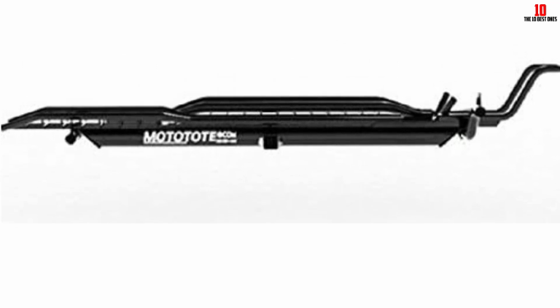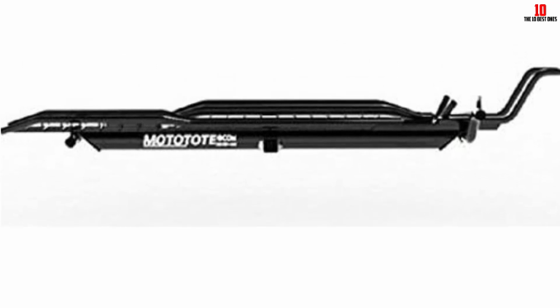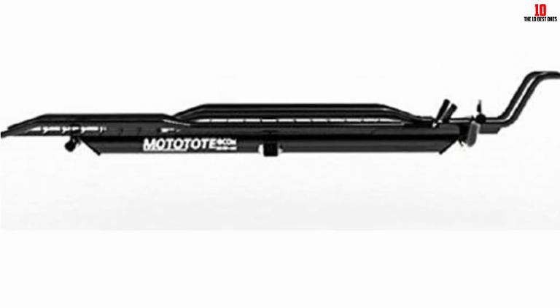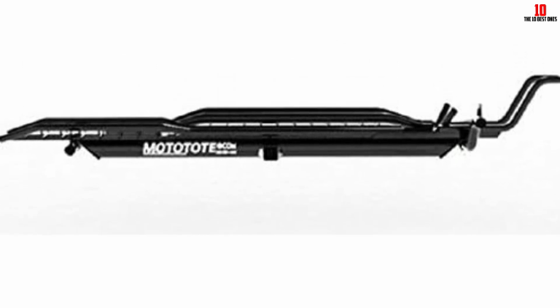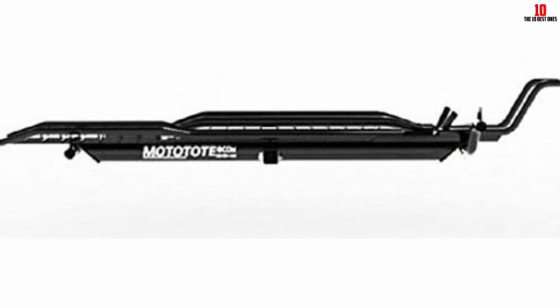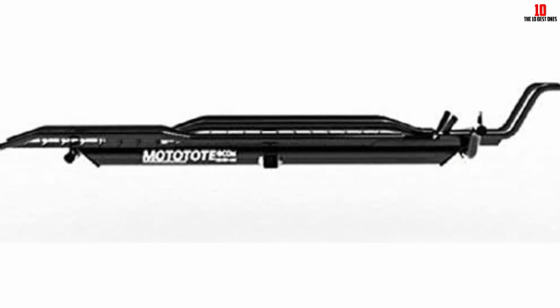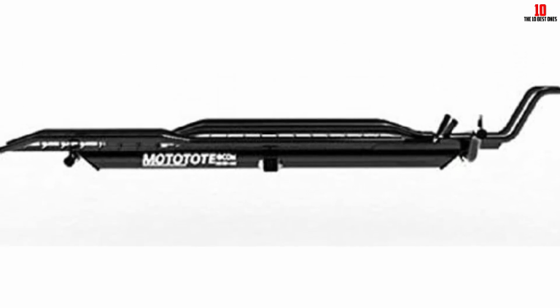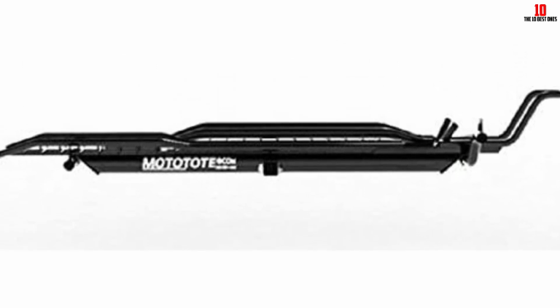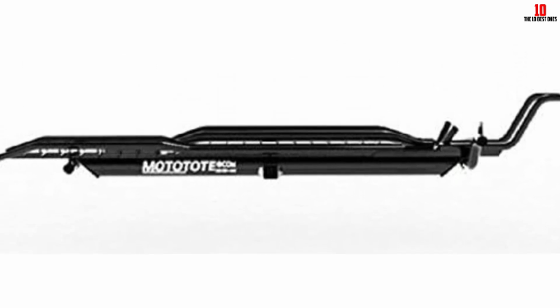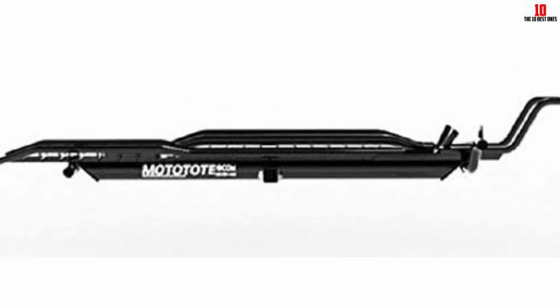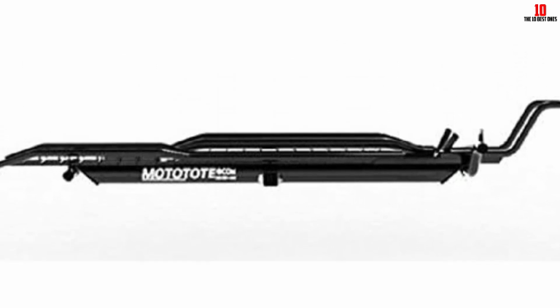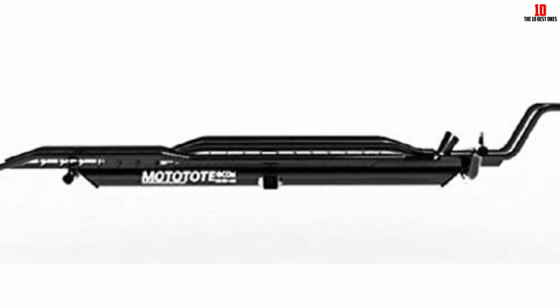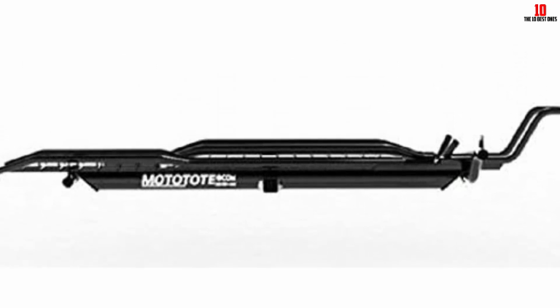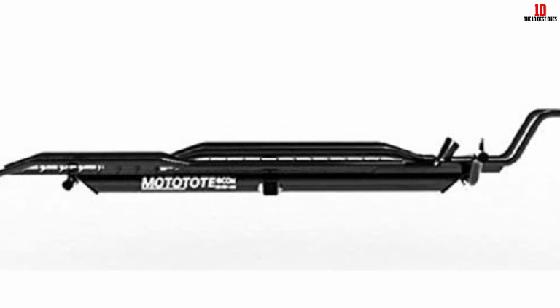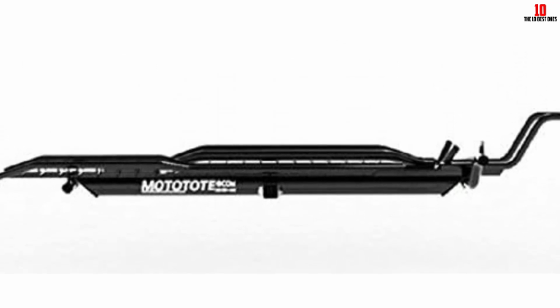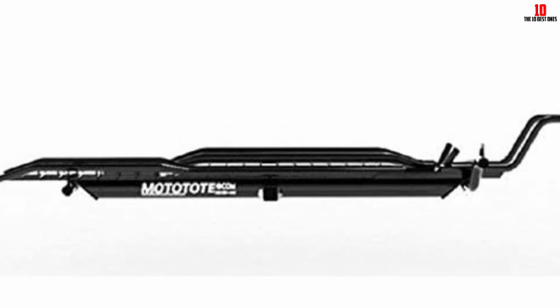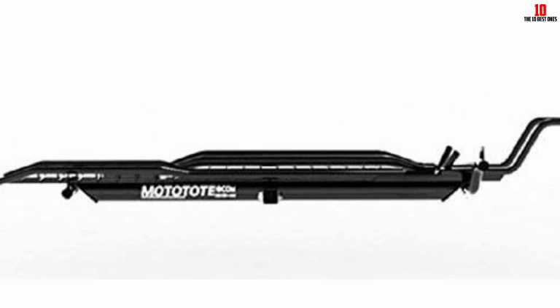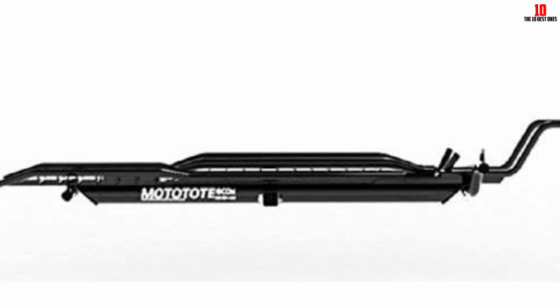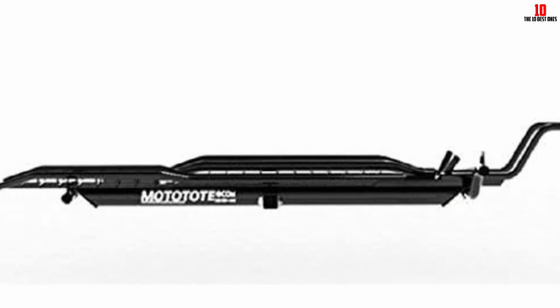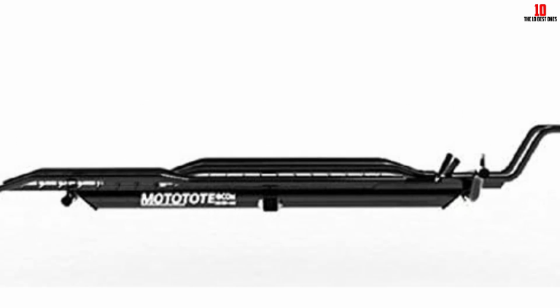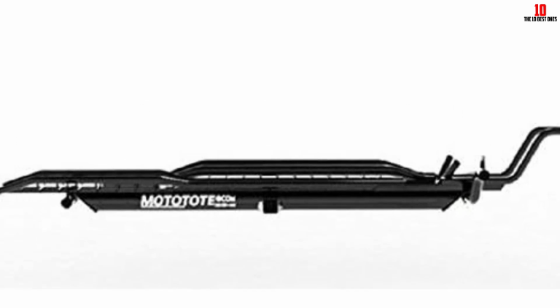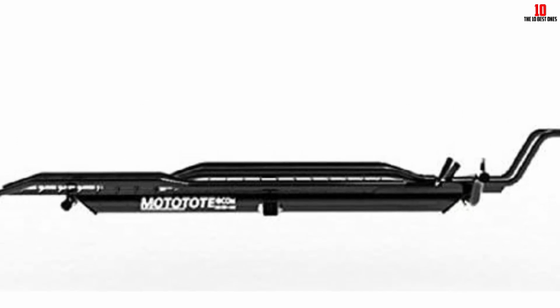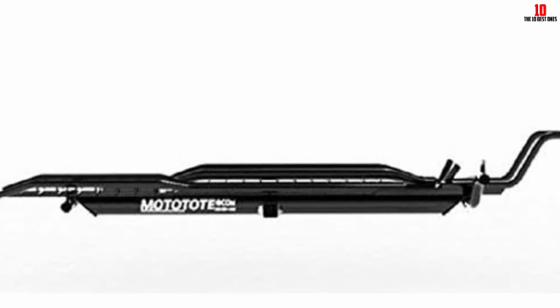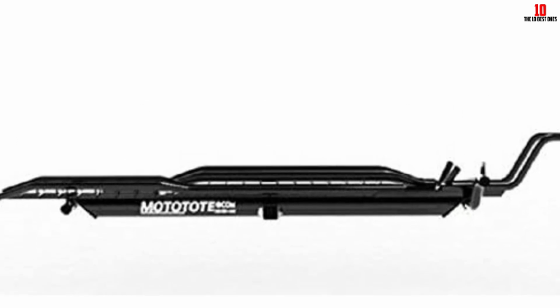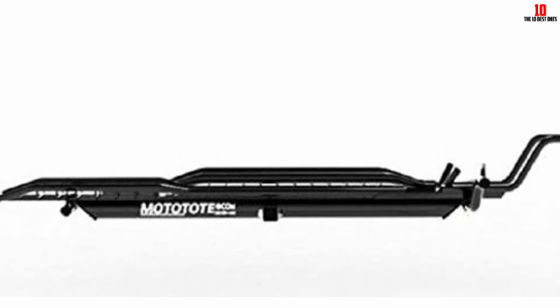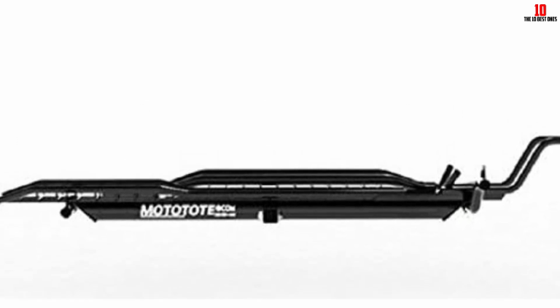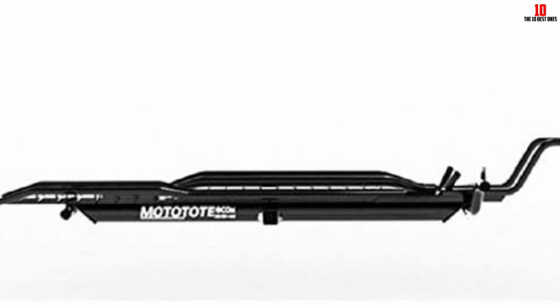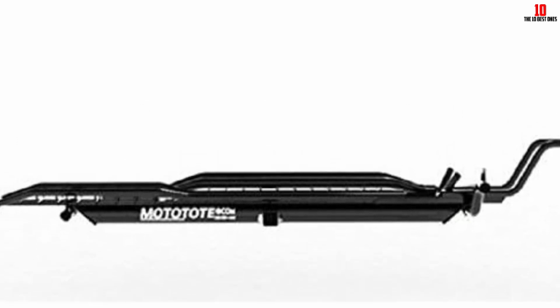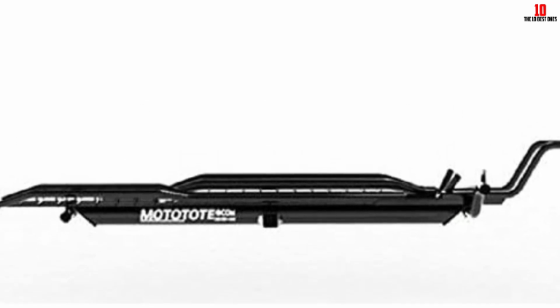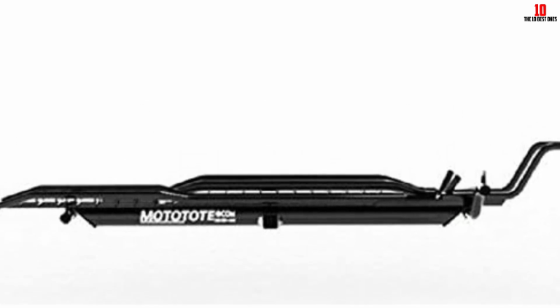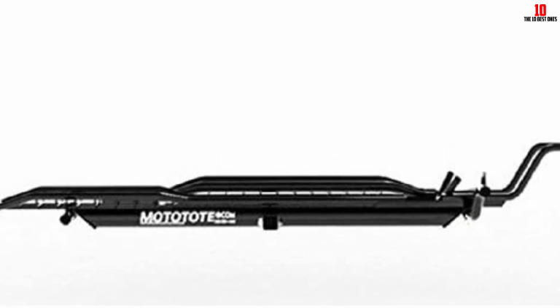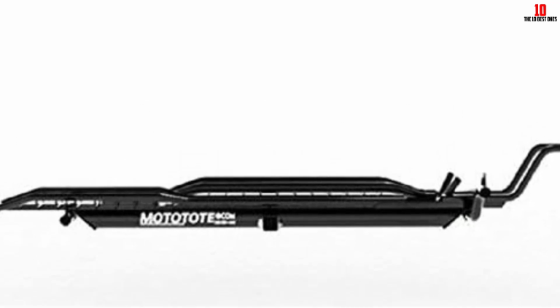Advanced formed tube and wire construction provides good traction for loading and a tire stick to keep the bike in place during transport.